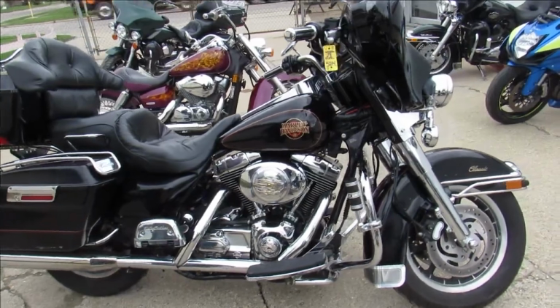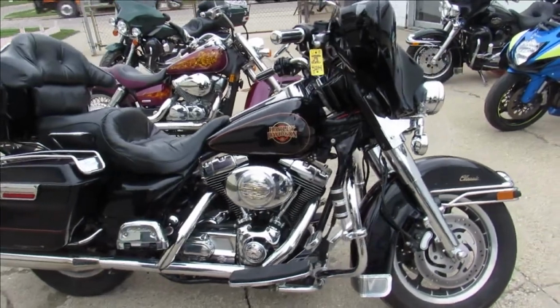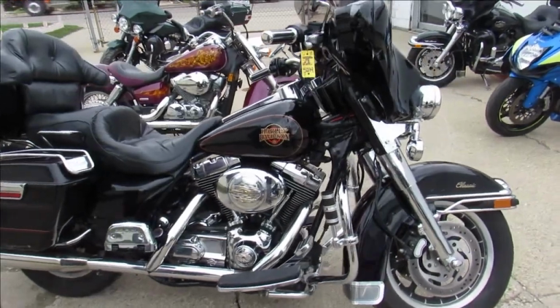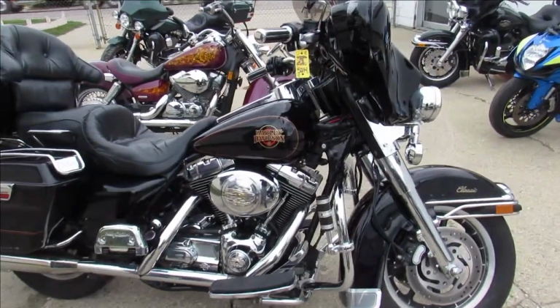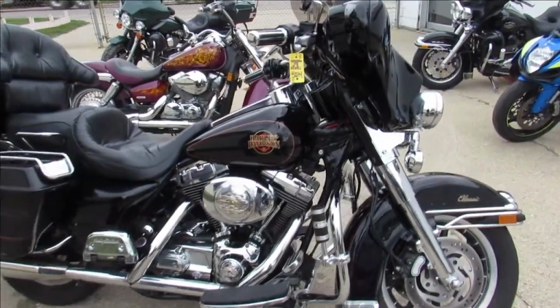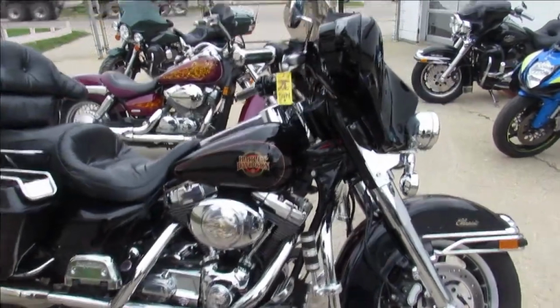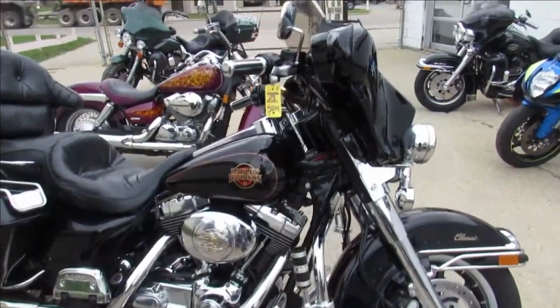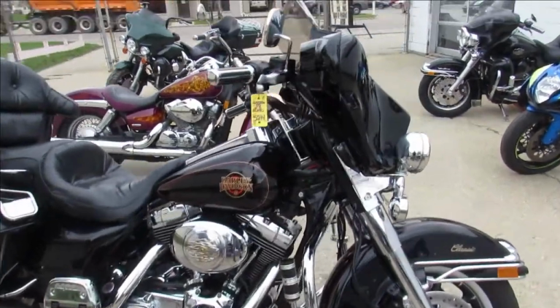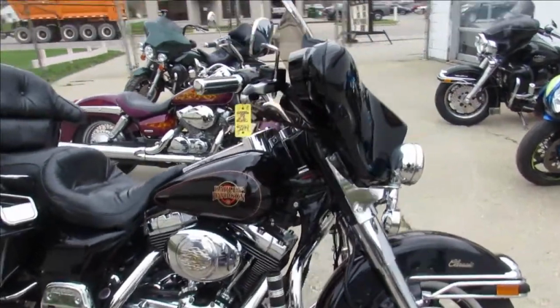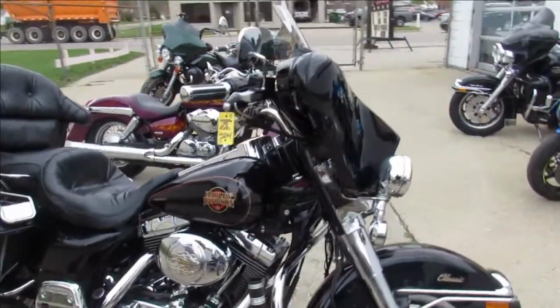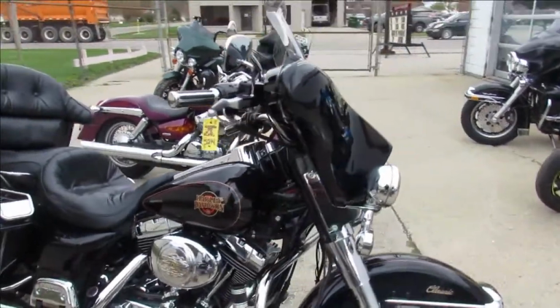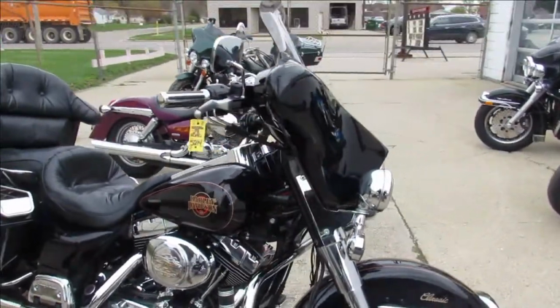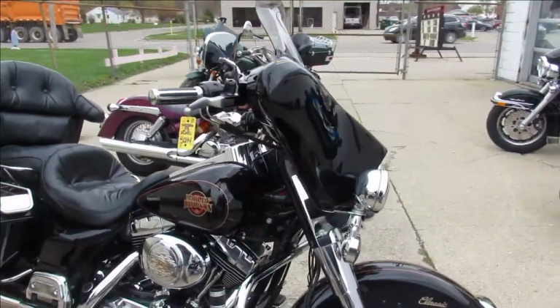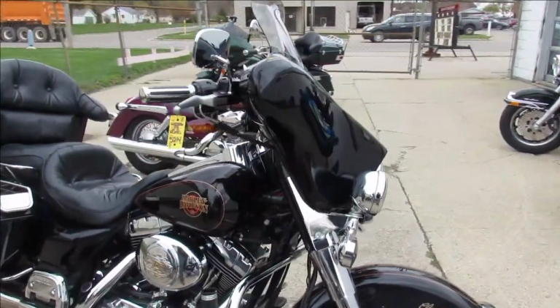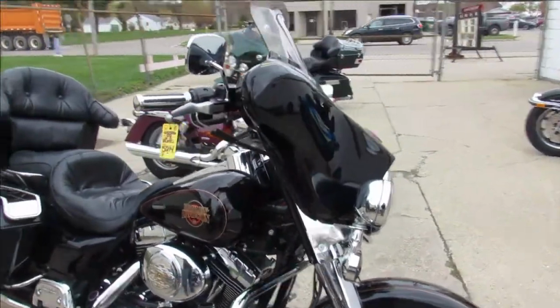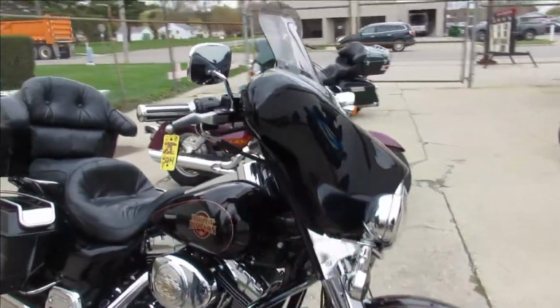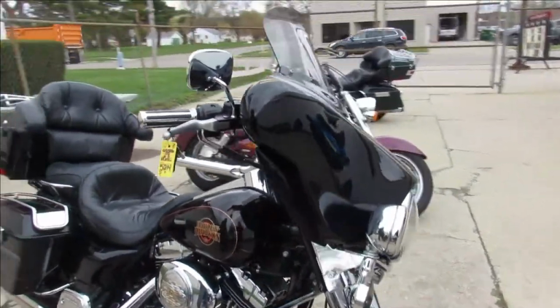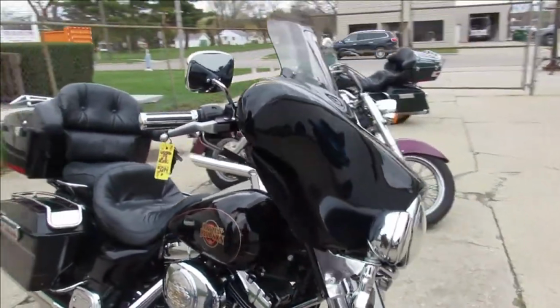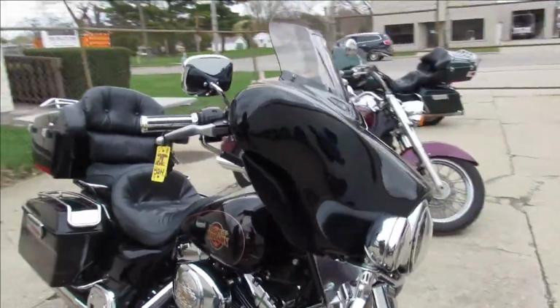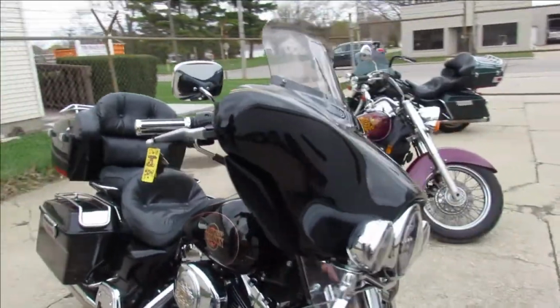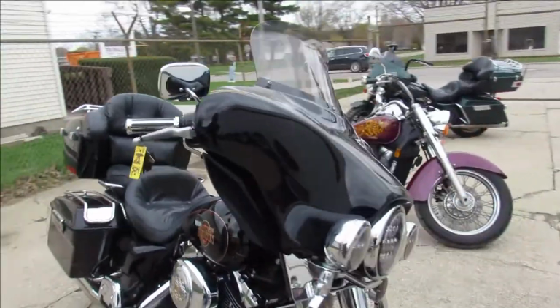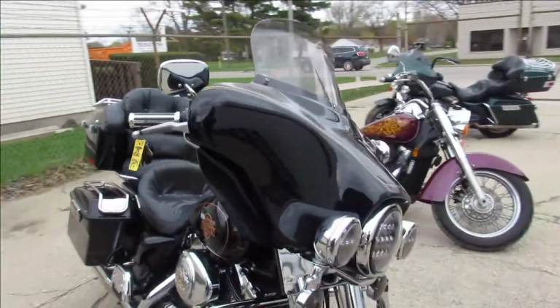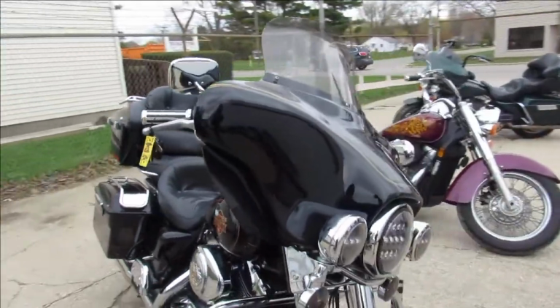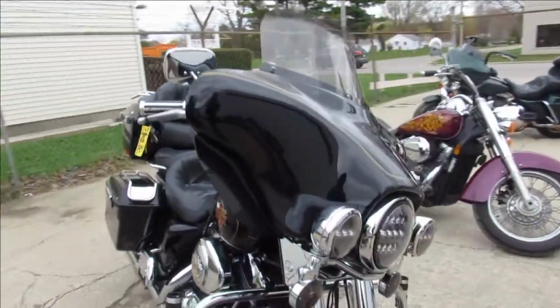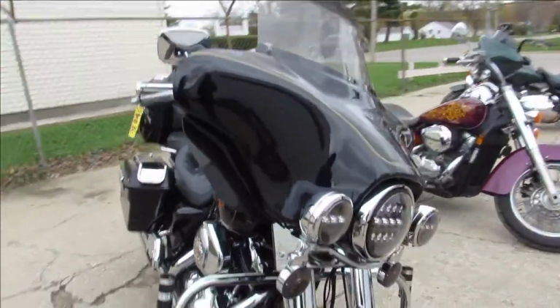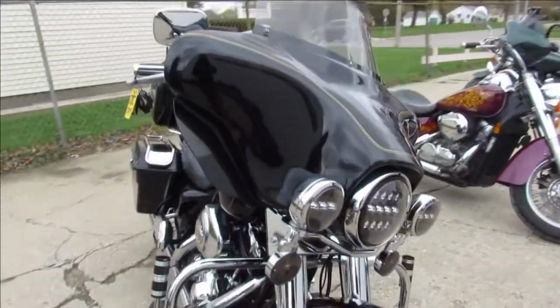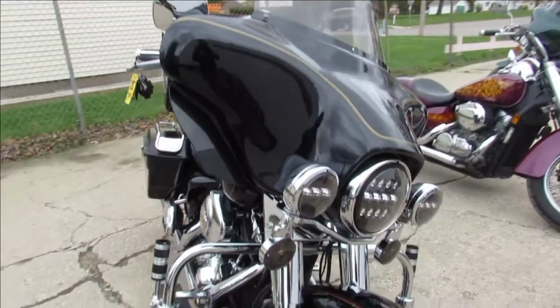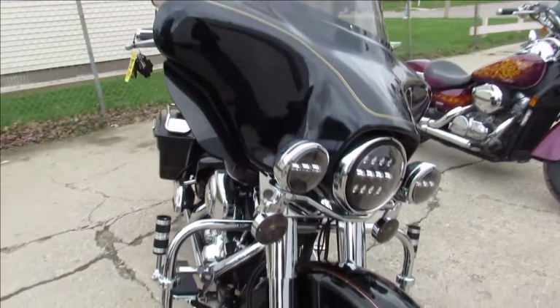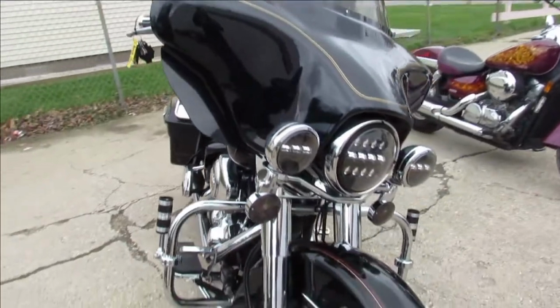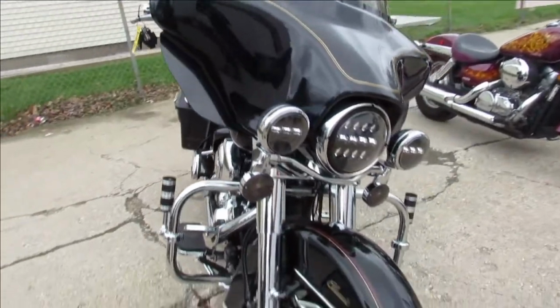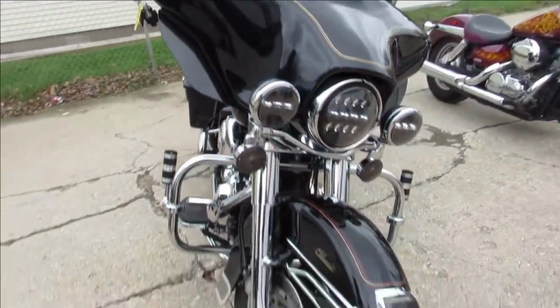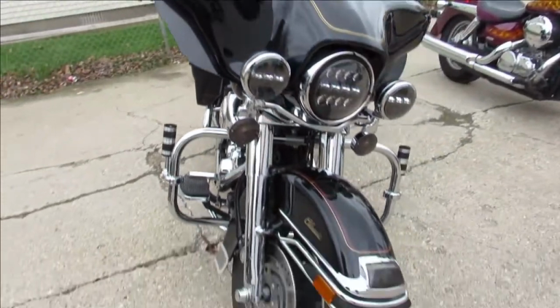Hey guys, ApprovalPowerSports.com here, doing some videos on some bikes that we just unloaded off the truck. Check it out.